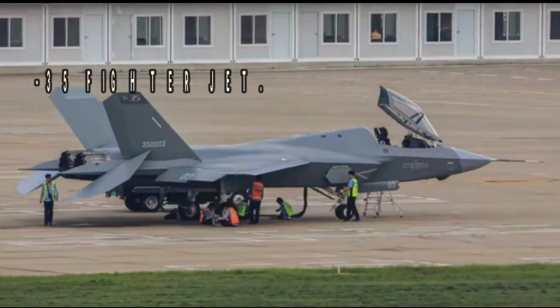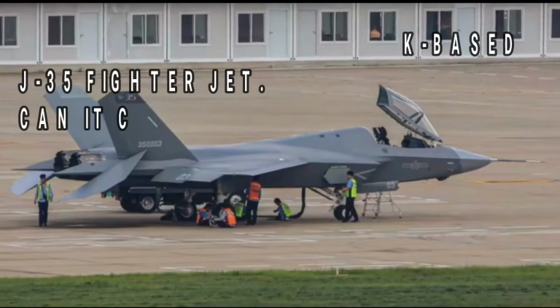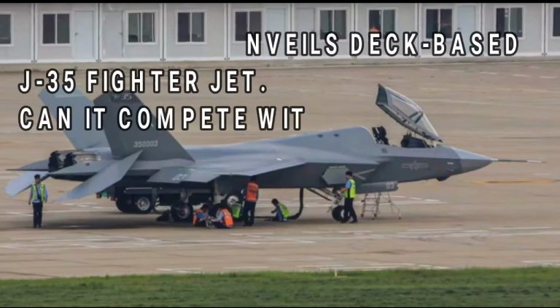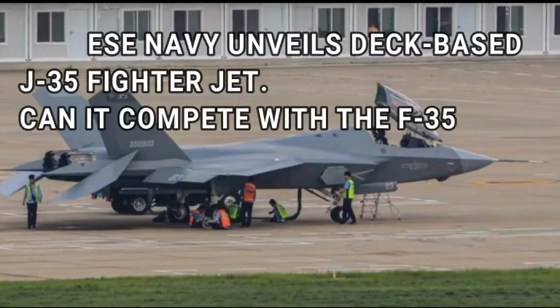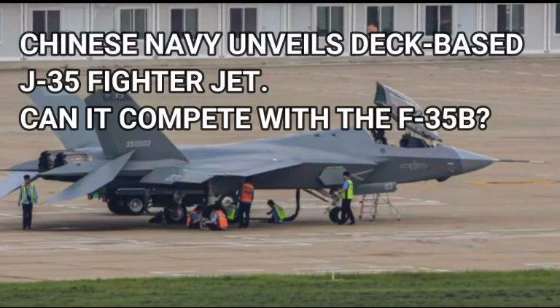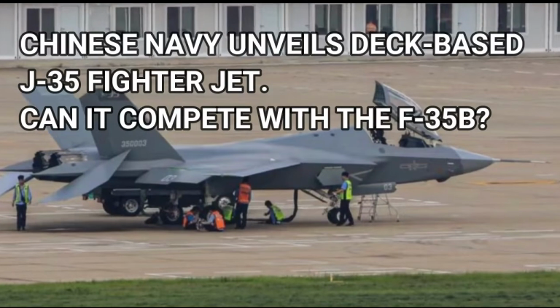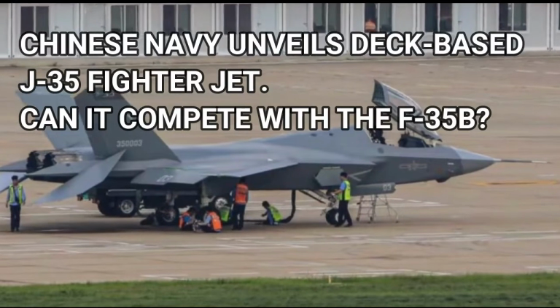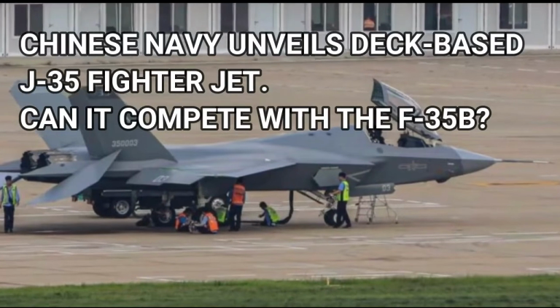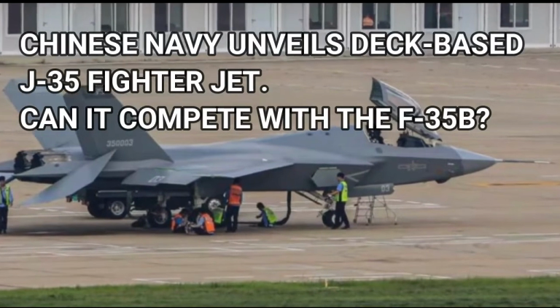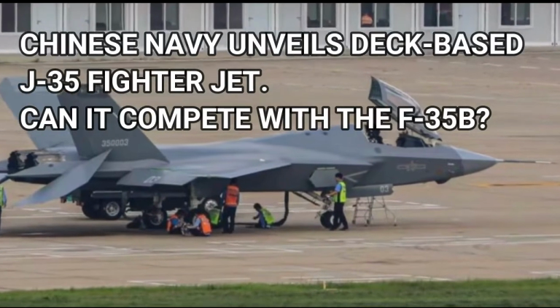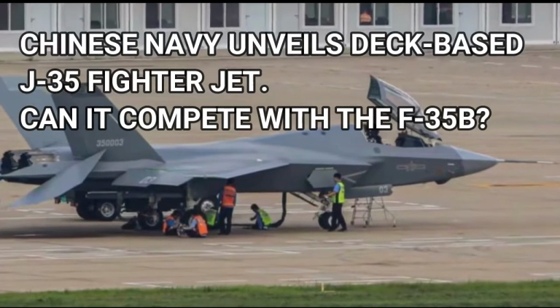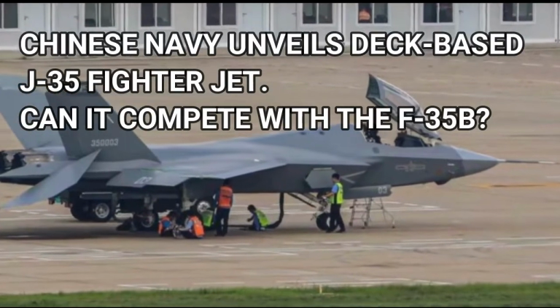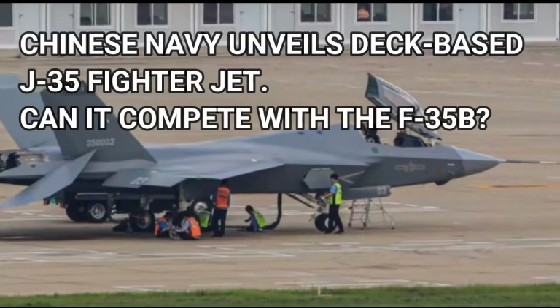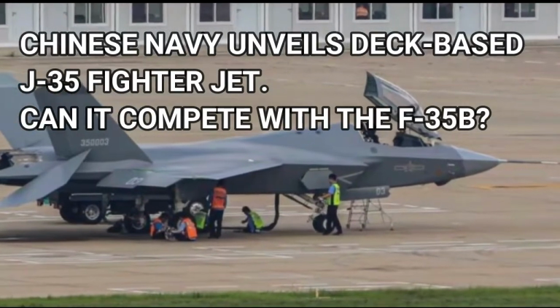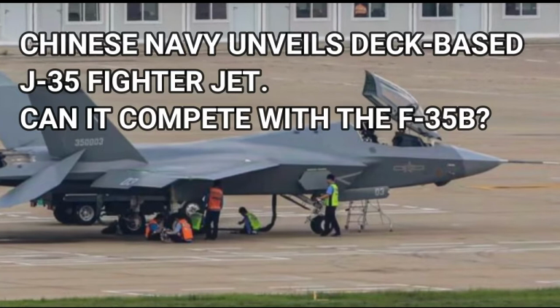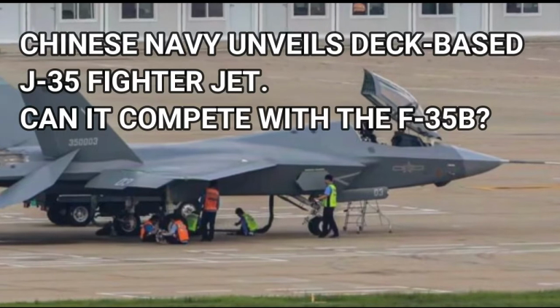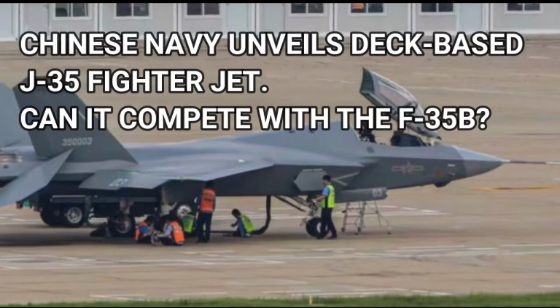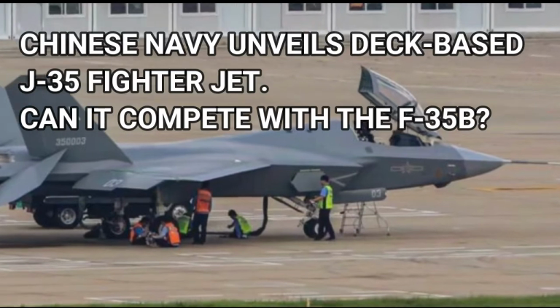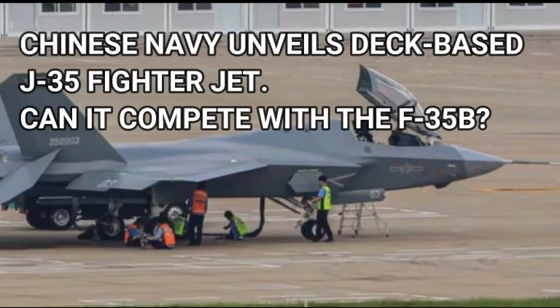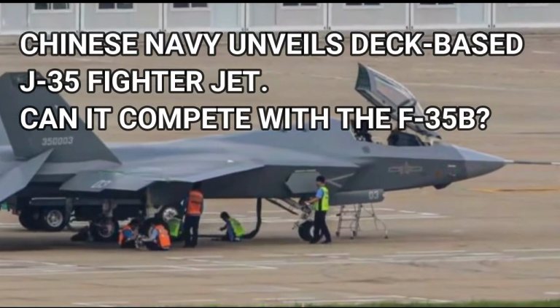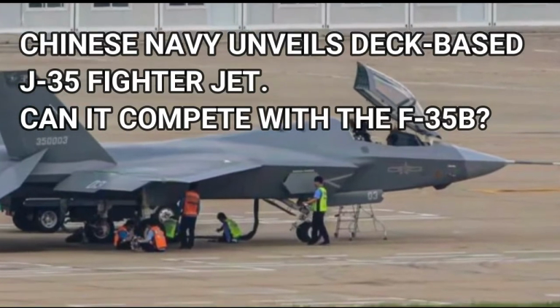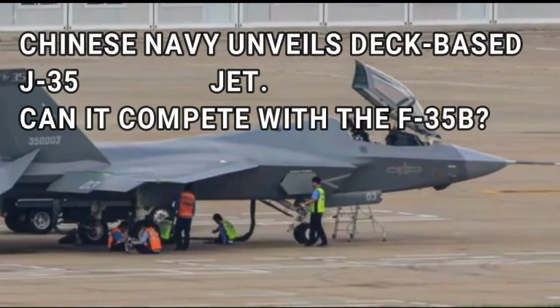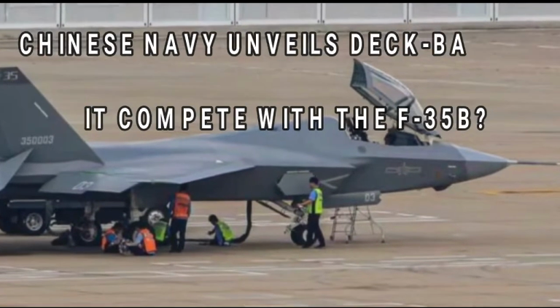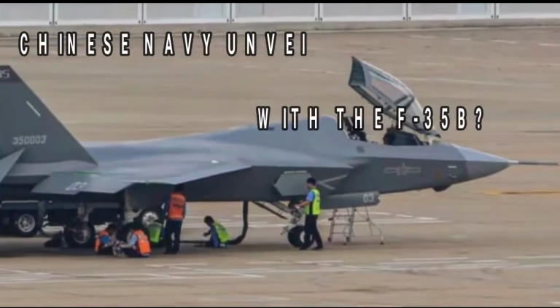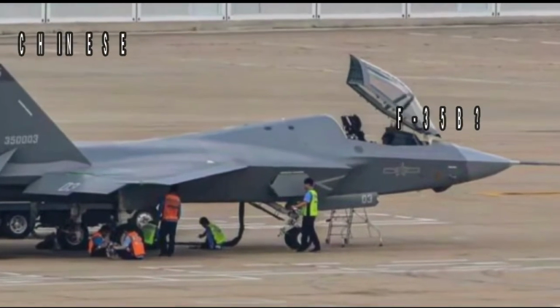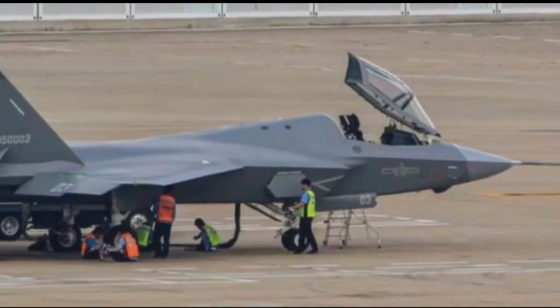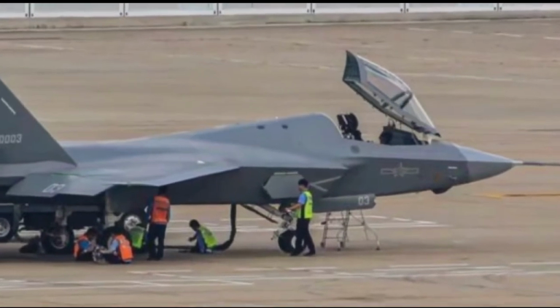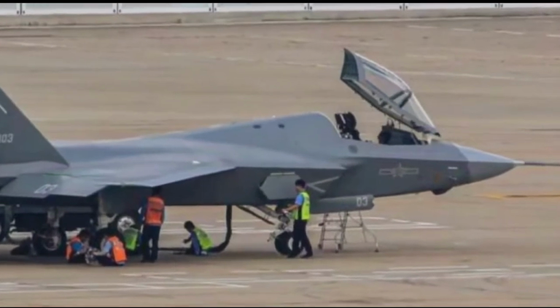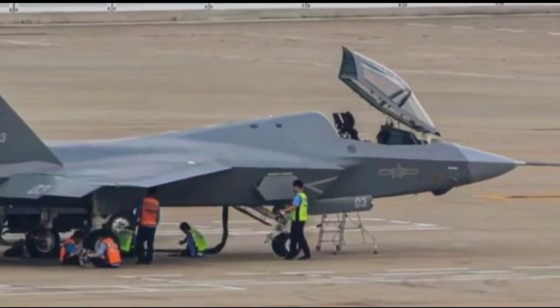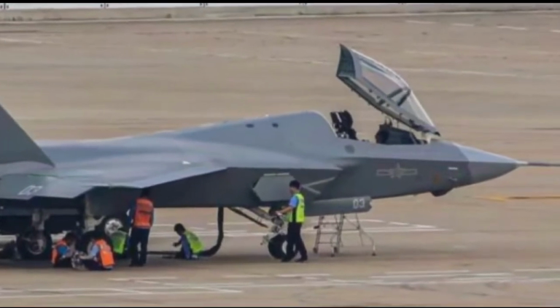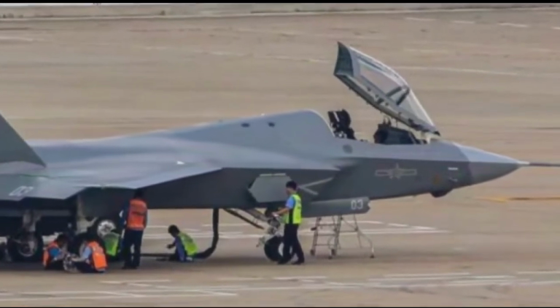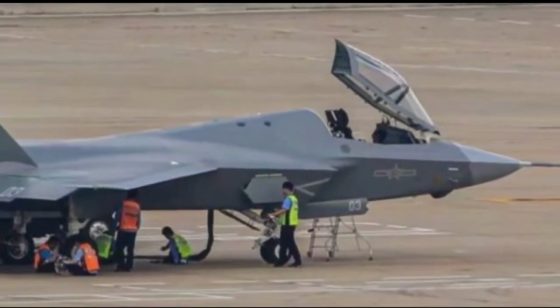Chinese Navy unveils deck-based J-35 fighter jet. Can it compete with the F-35?